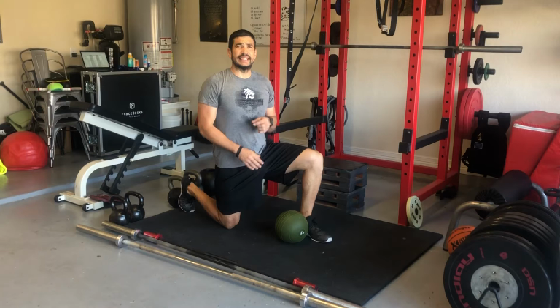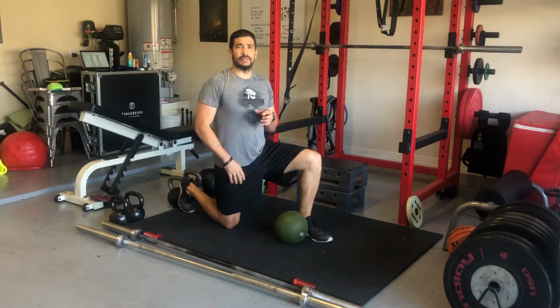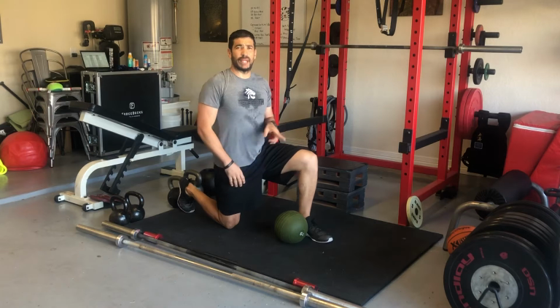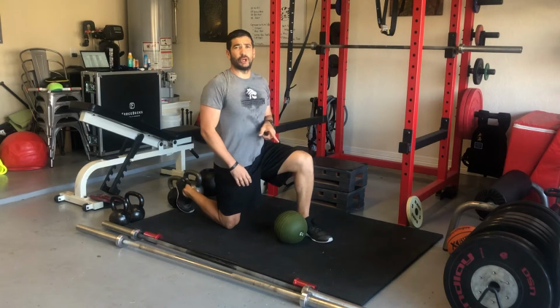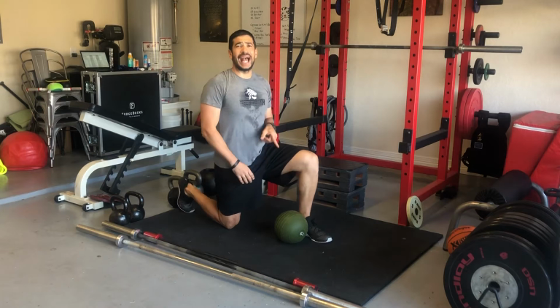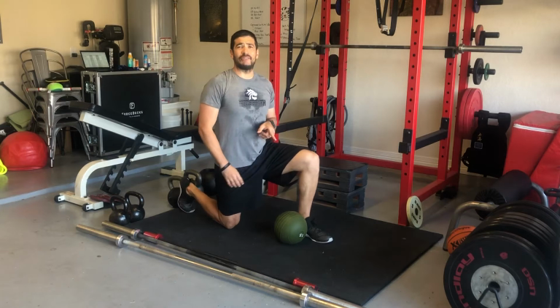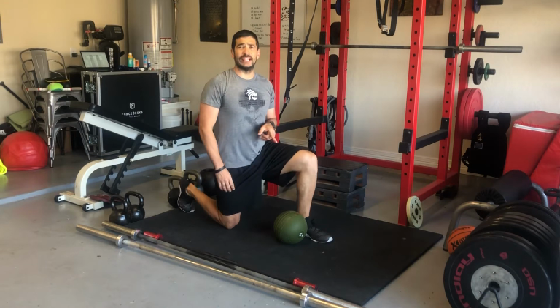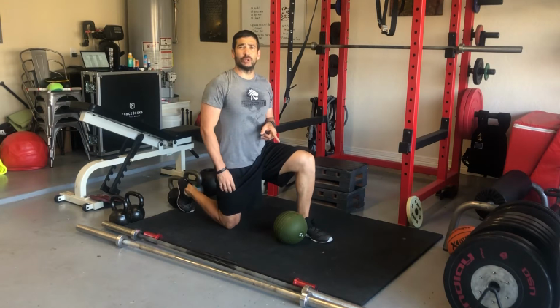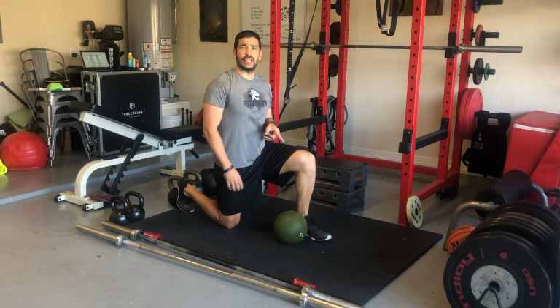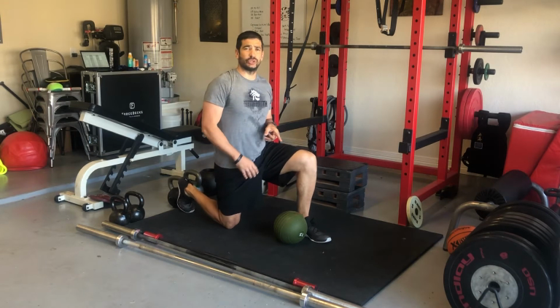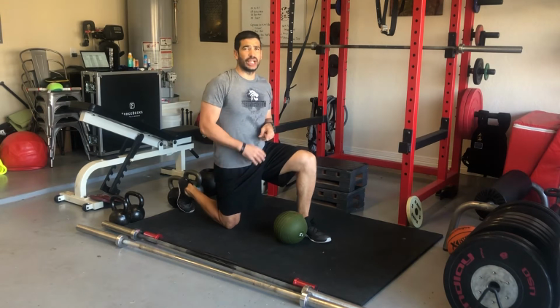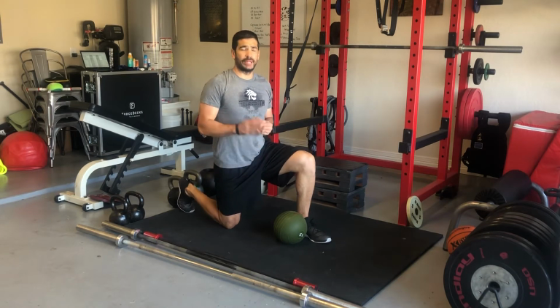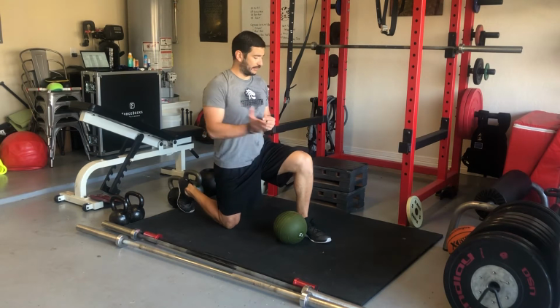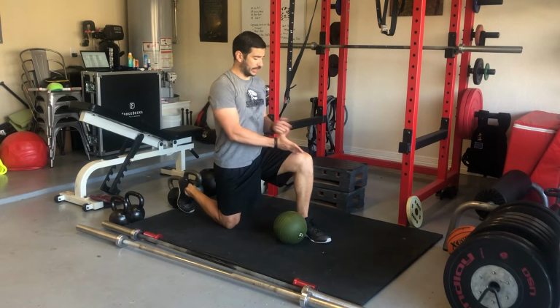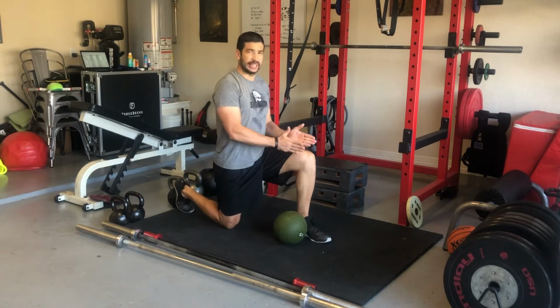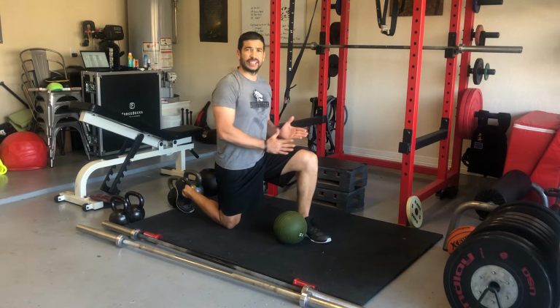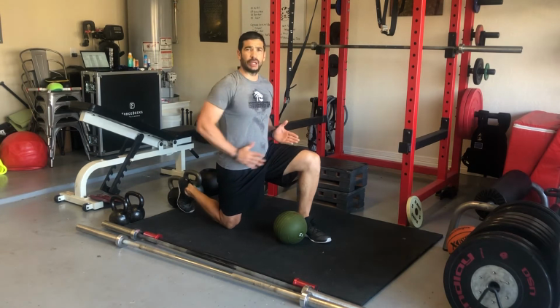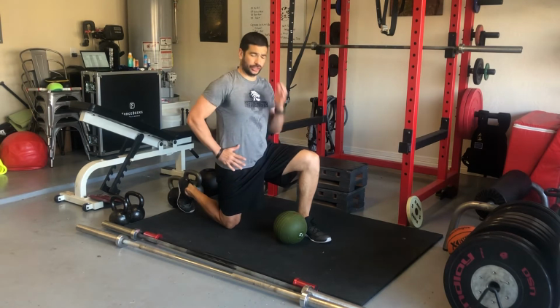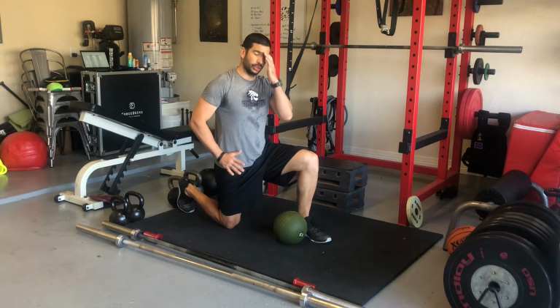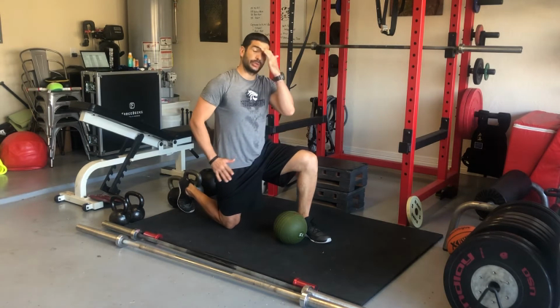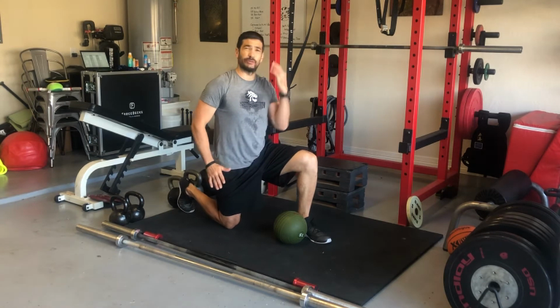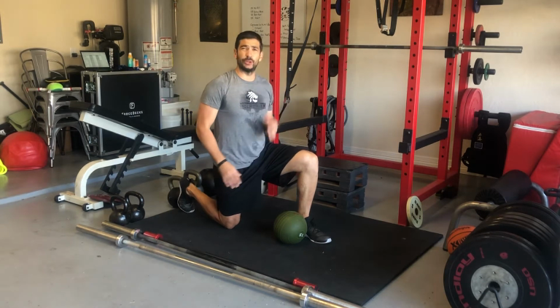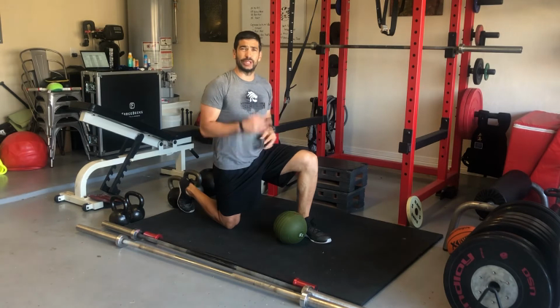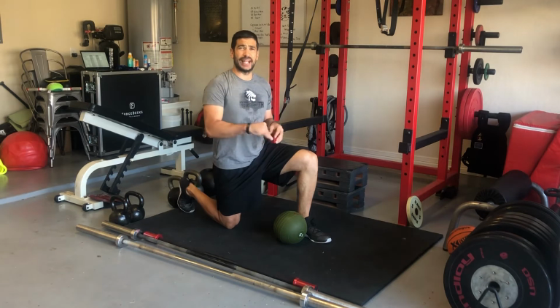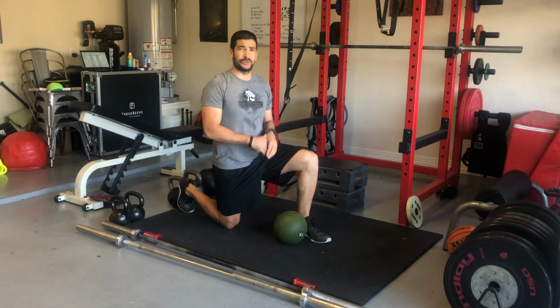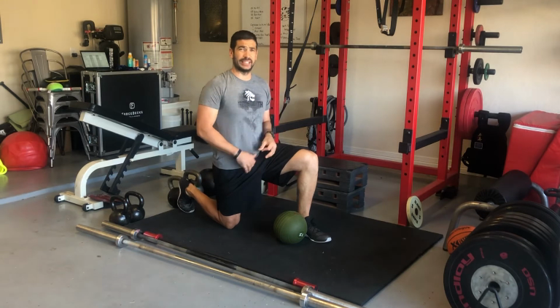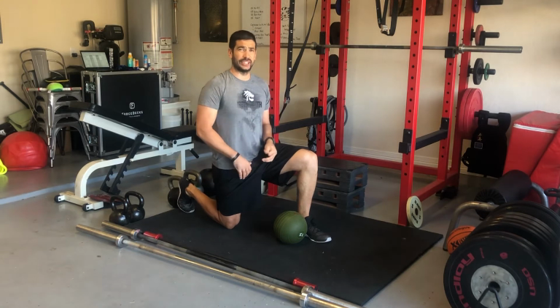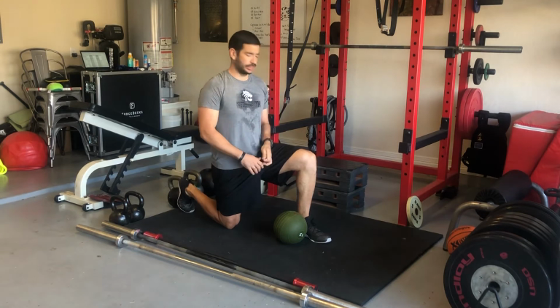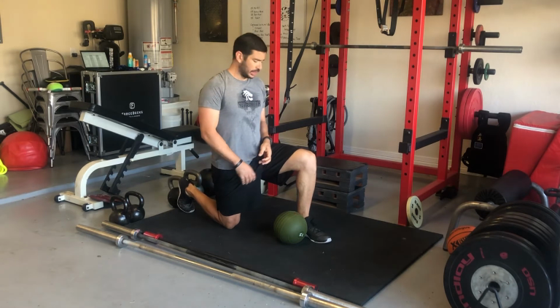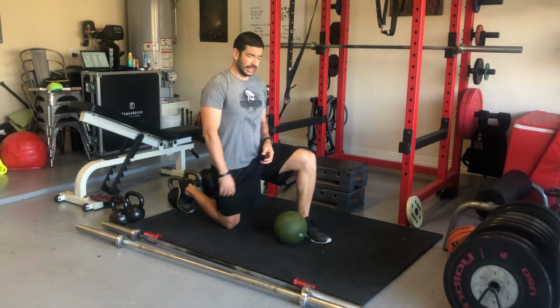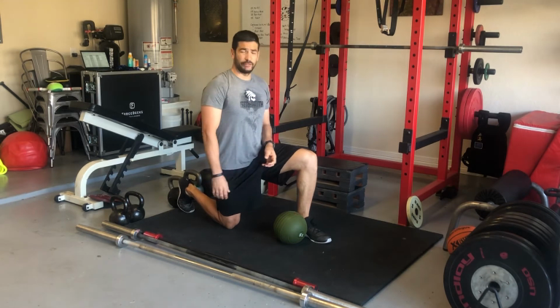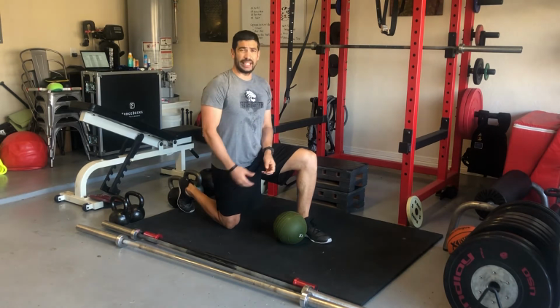This is the med ball half kneeling rotational chop. Half kneeling is this posture which we've reviewed in past training sessions in our phase.